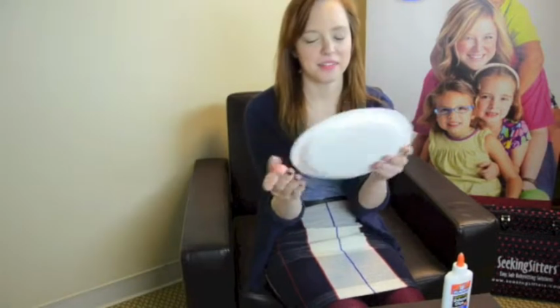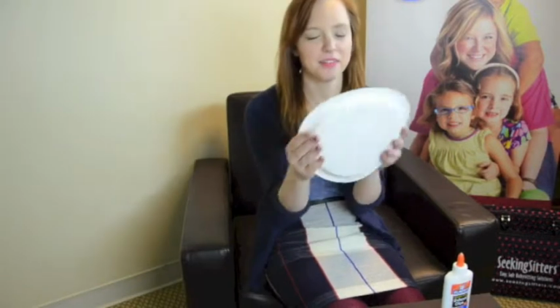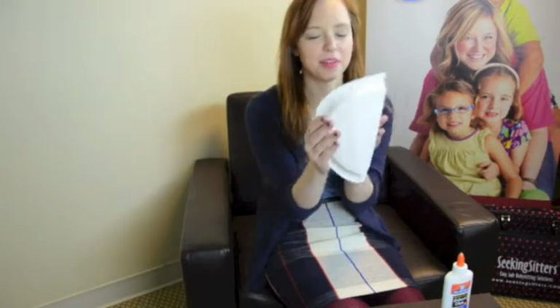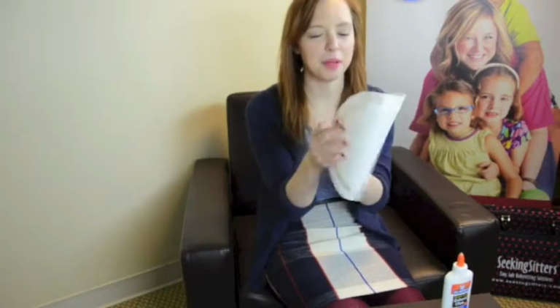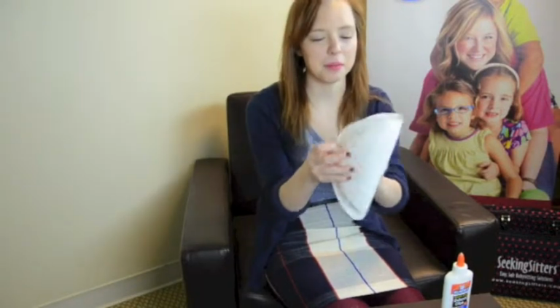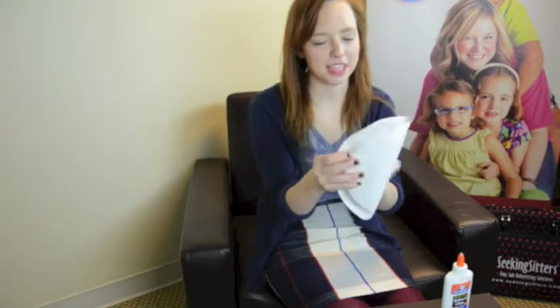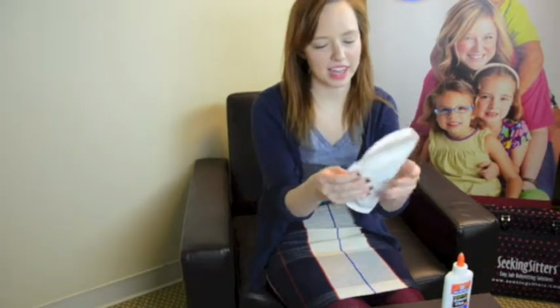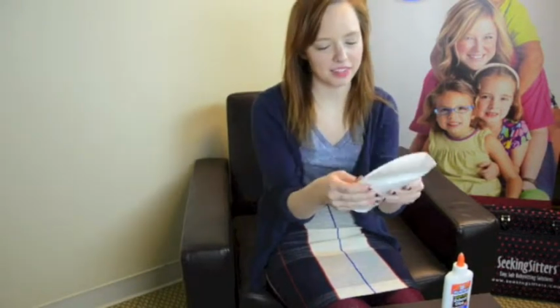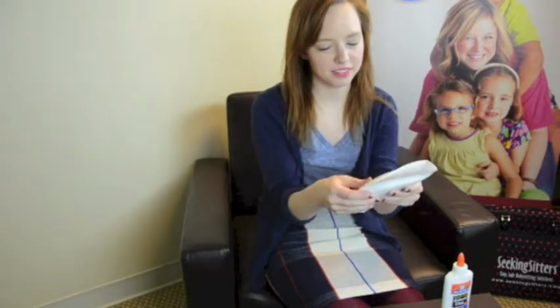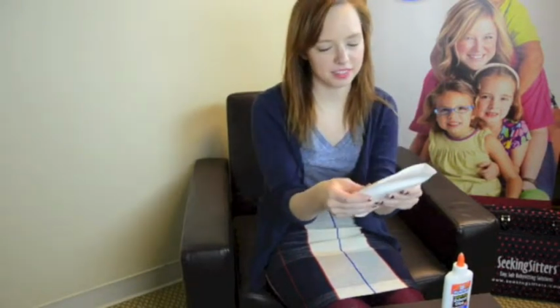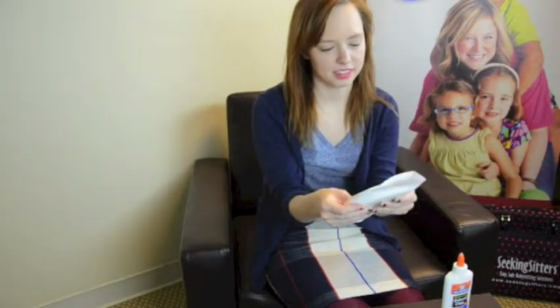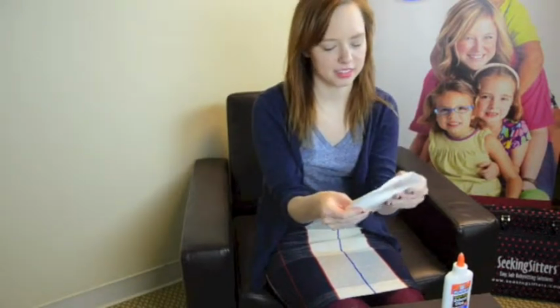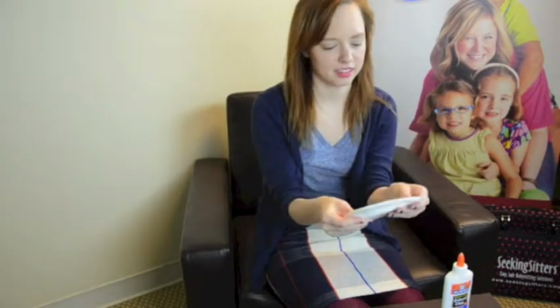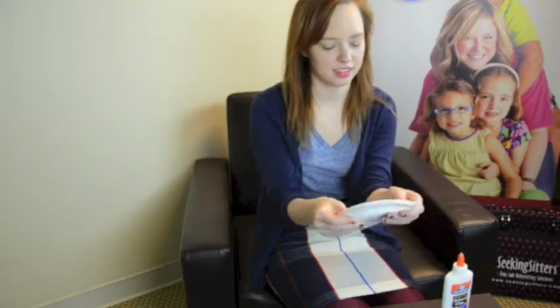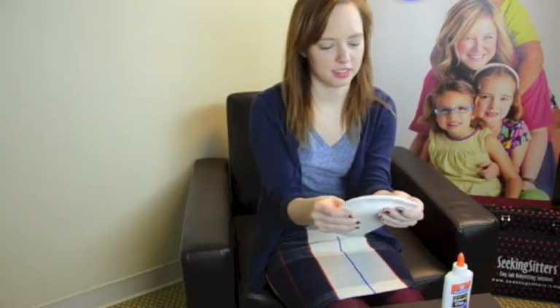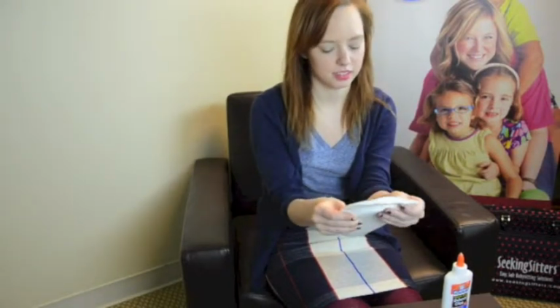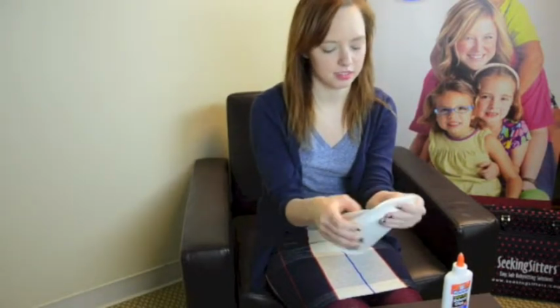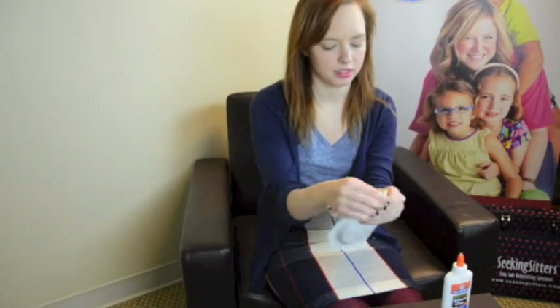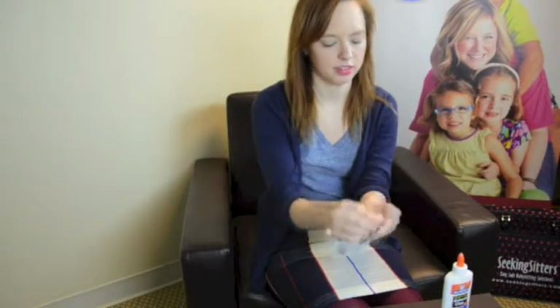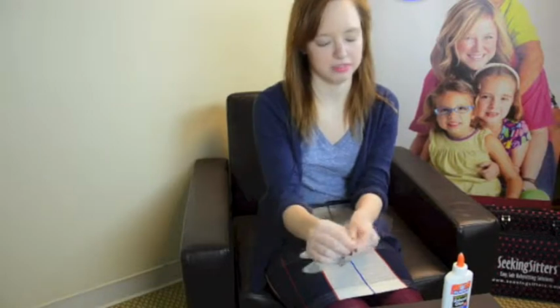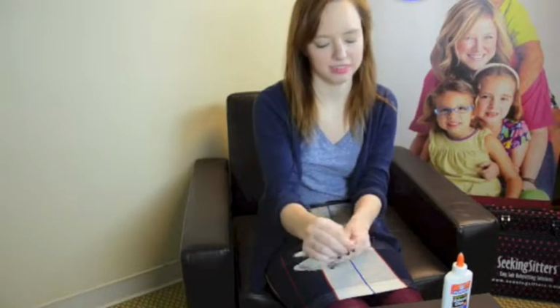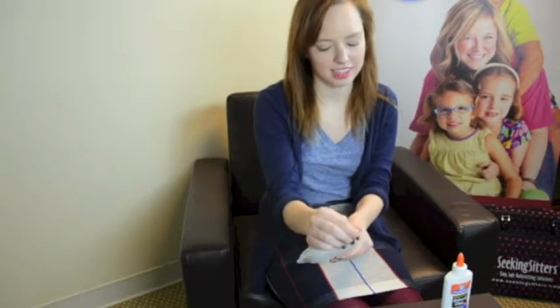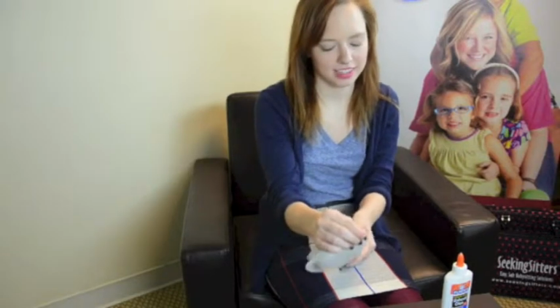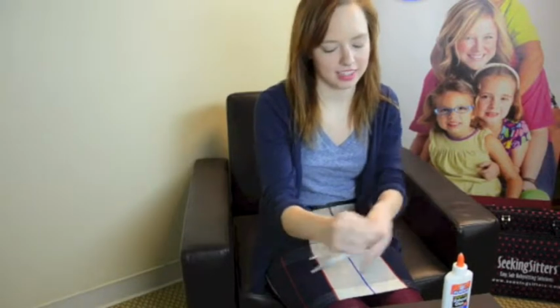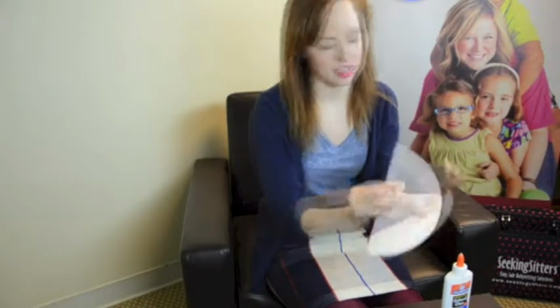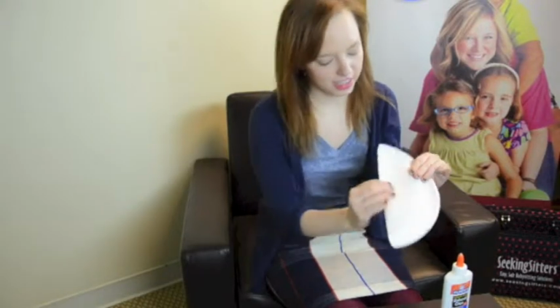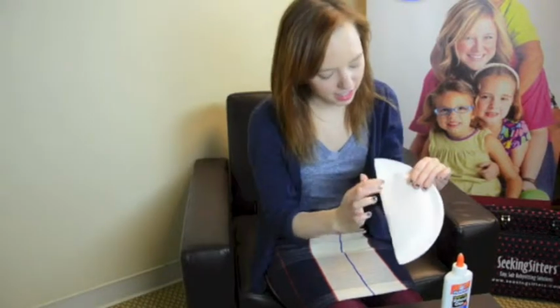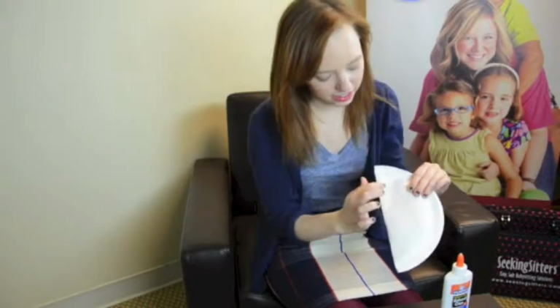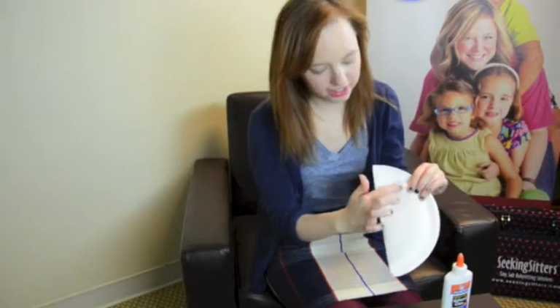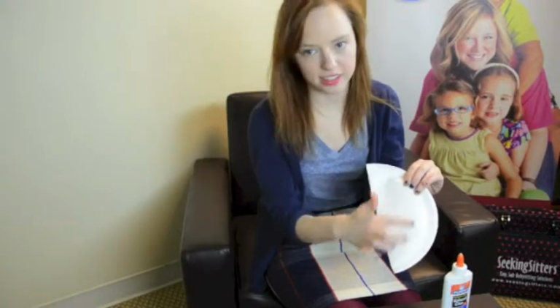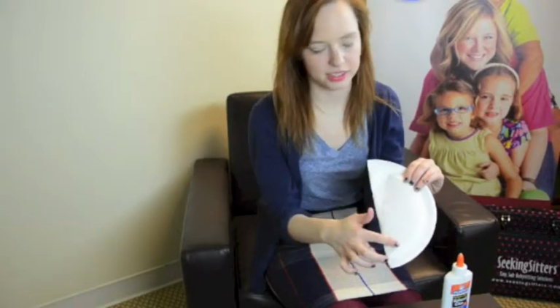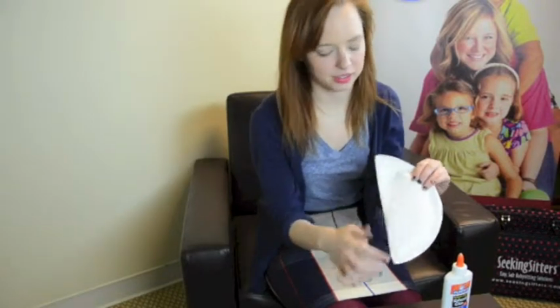You will fold the paper plate in half and cut along the inner circle.